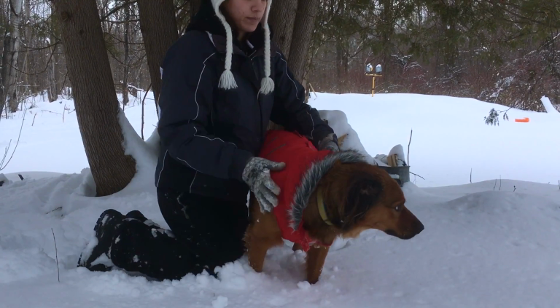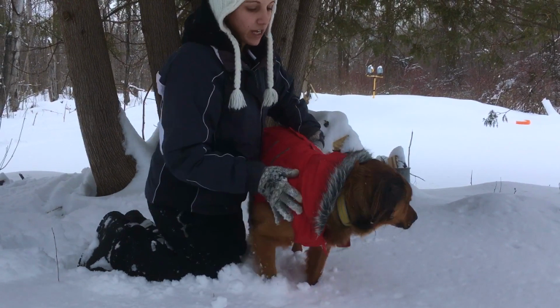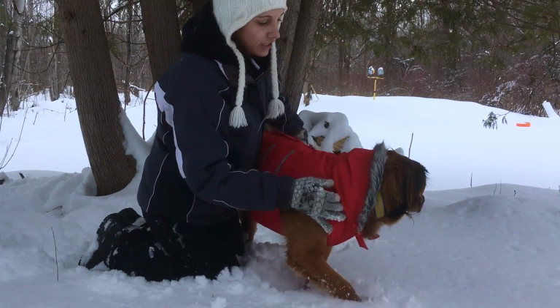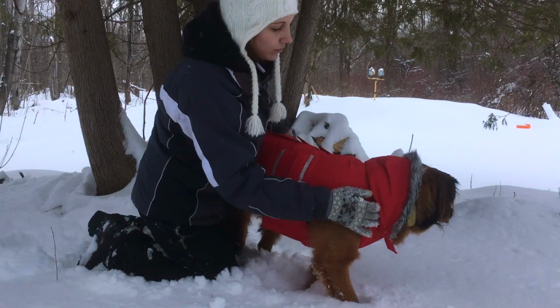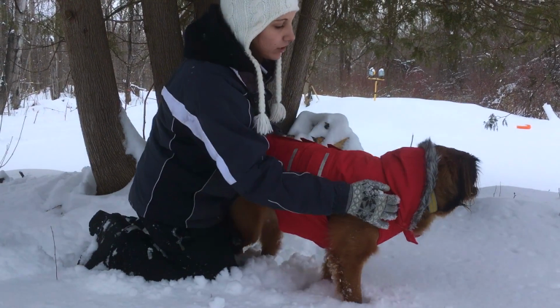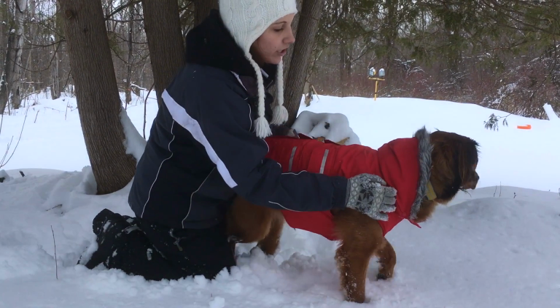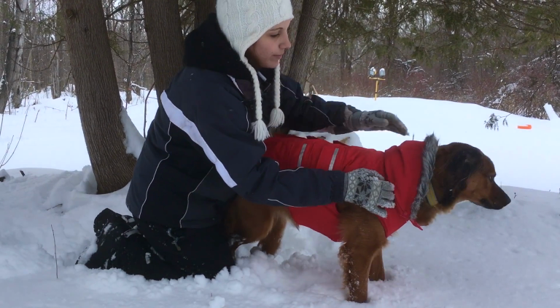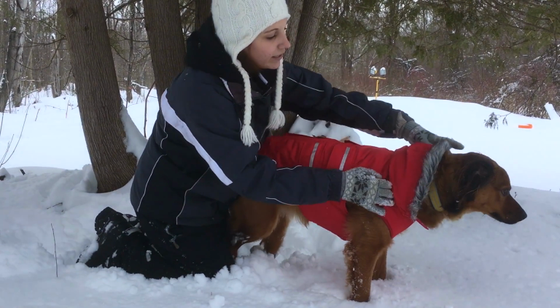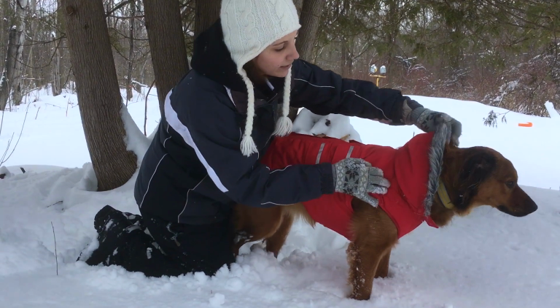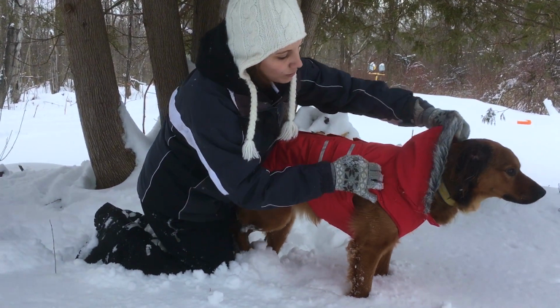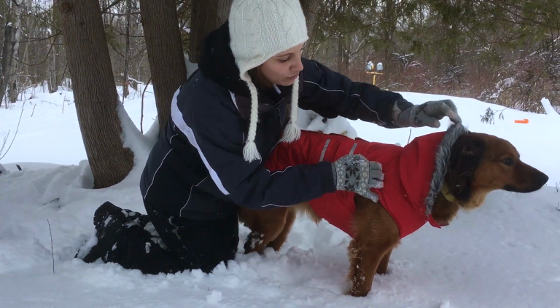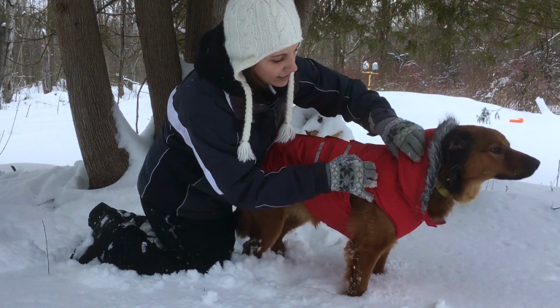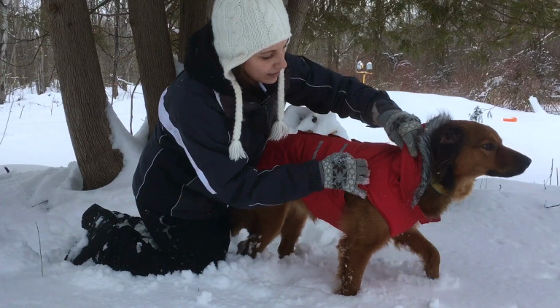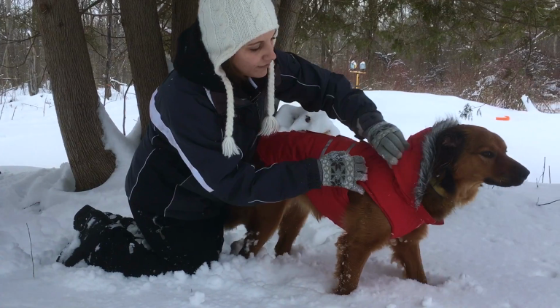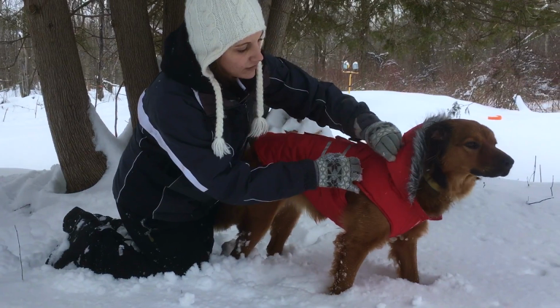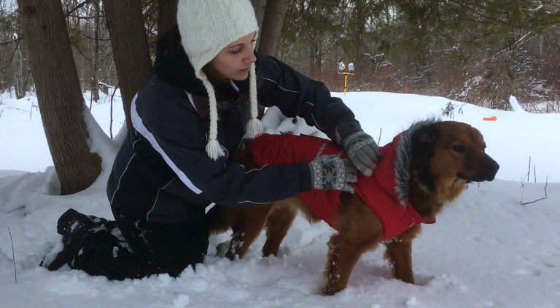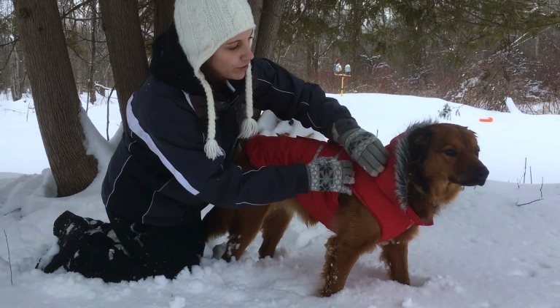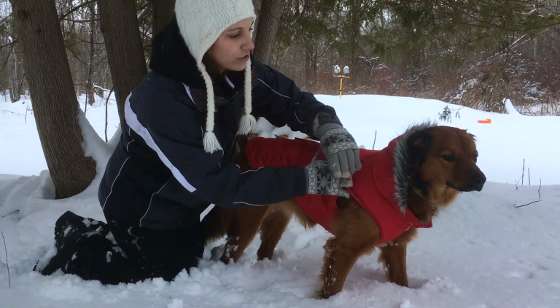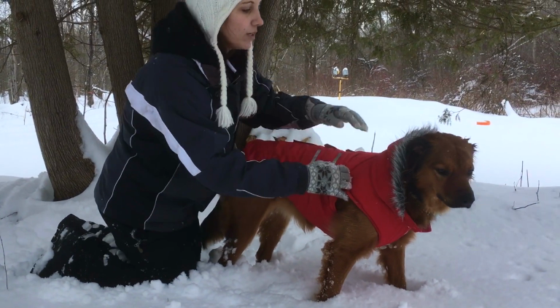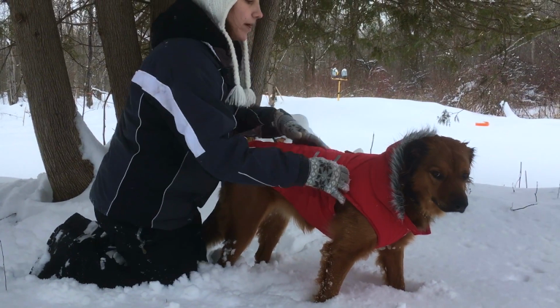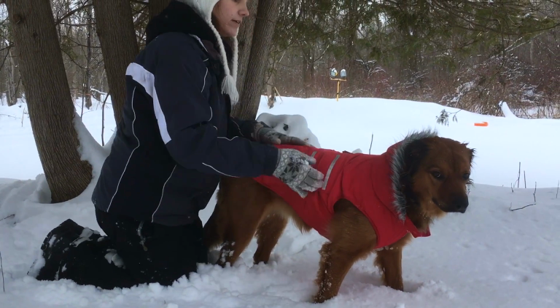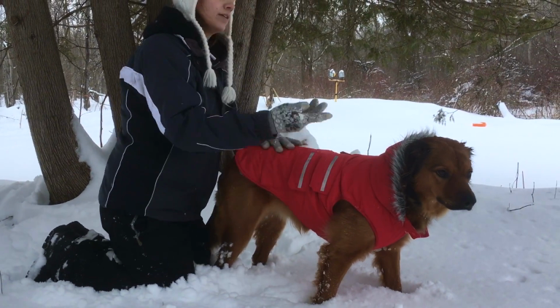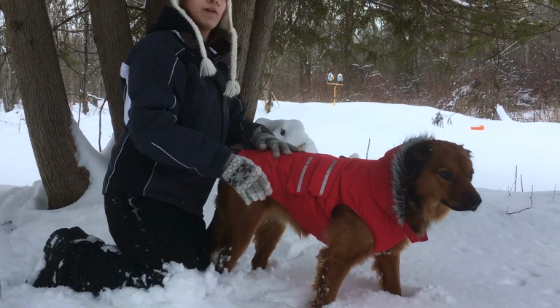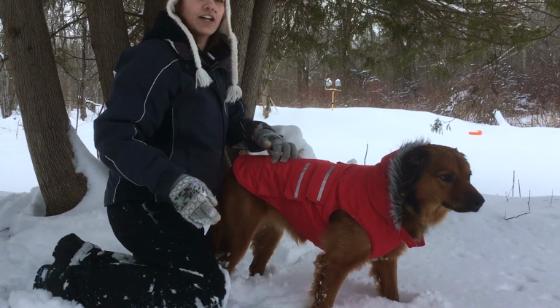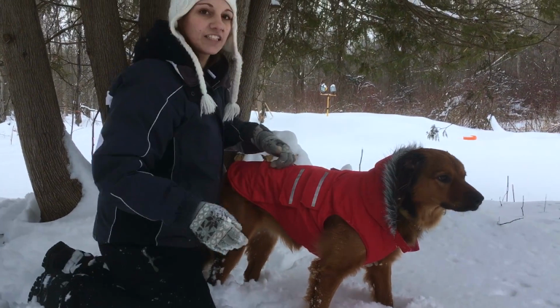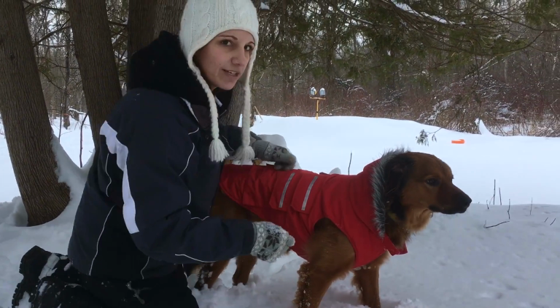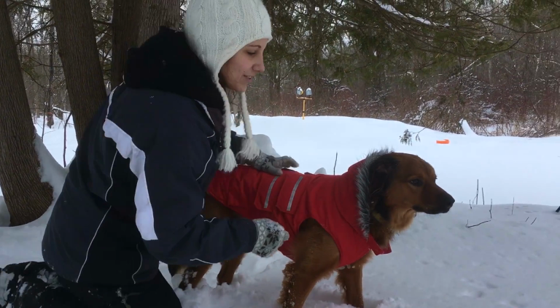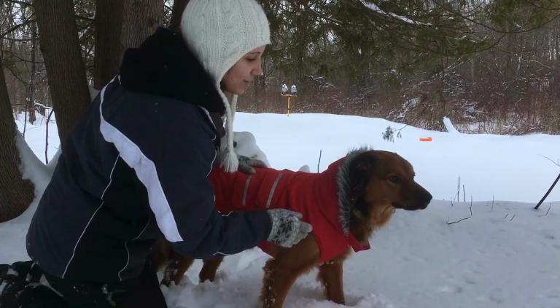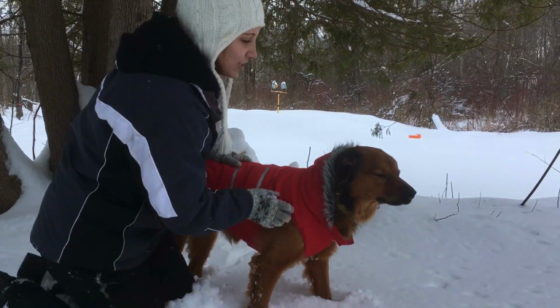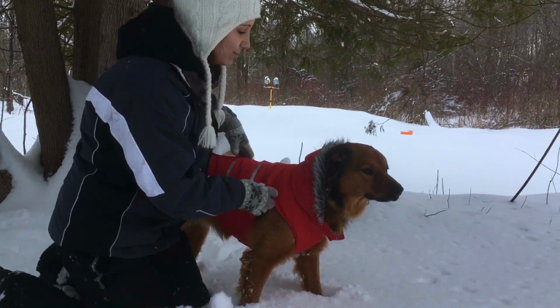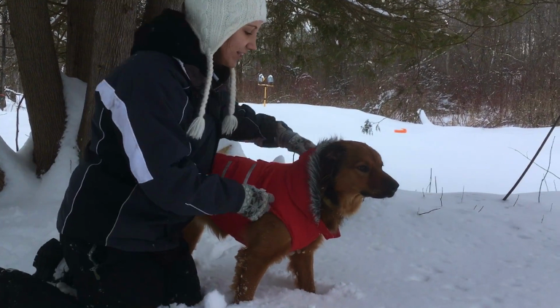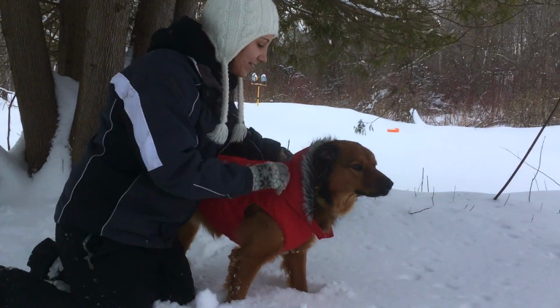It's got this cute little hood on the back, which you can take off if it does bother your dog, but my dog likes to be nice and cozy. She seems to like it.